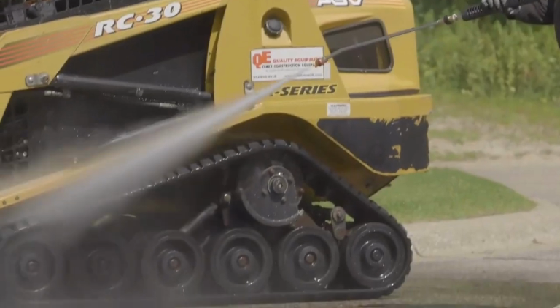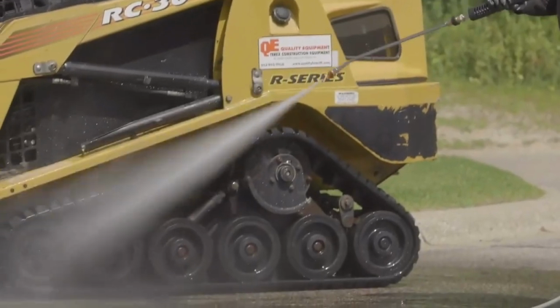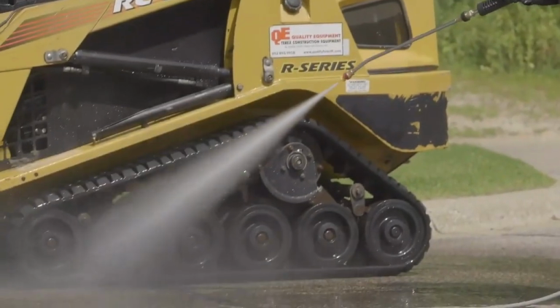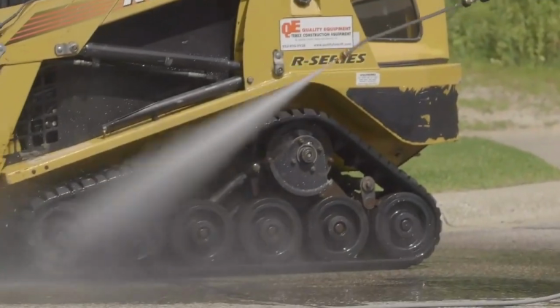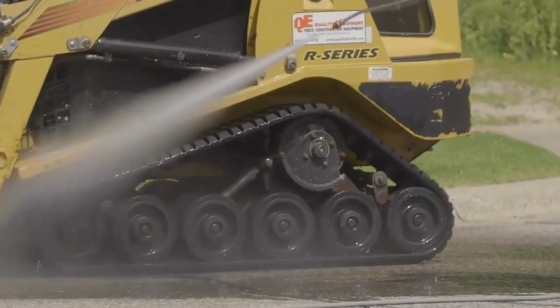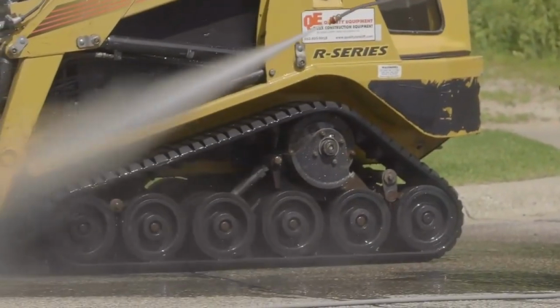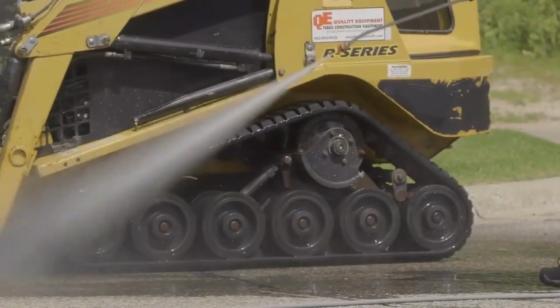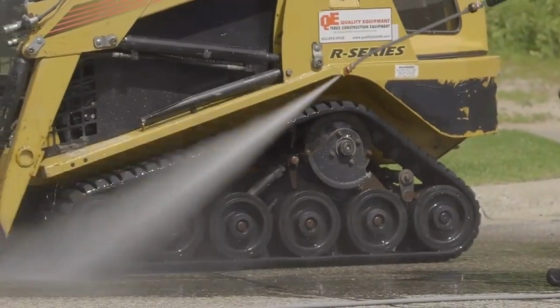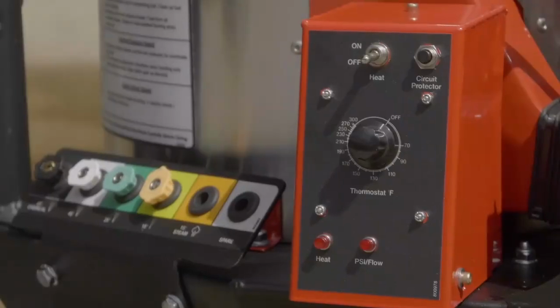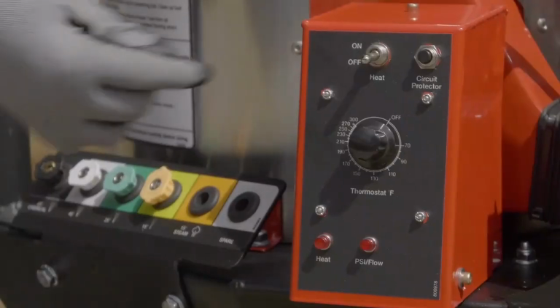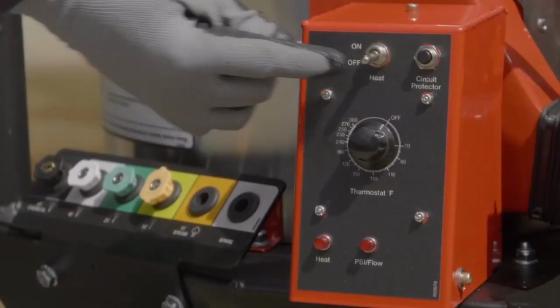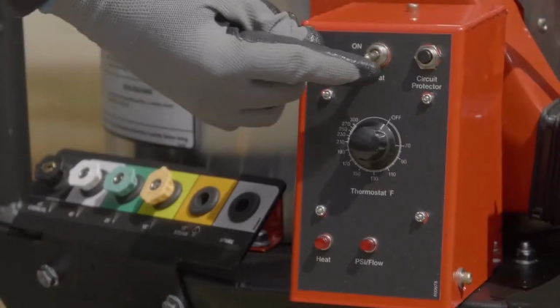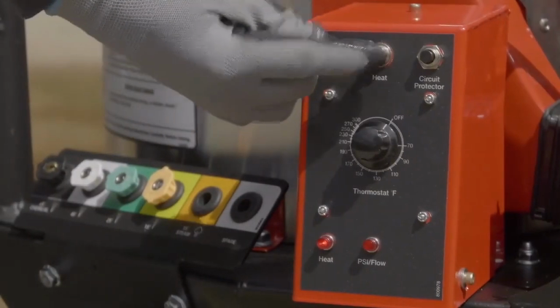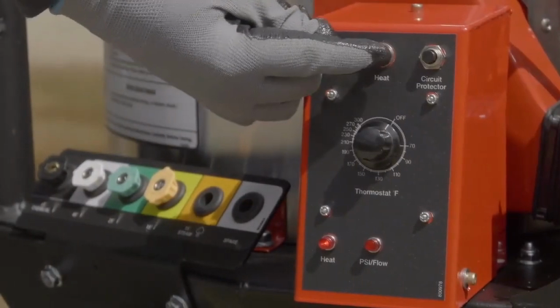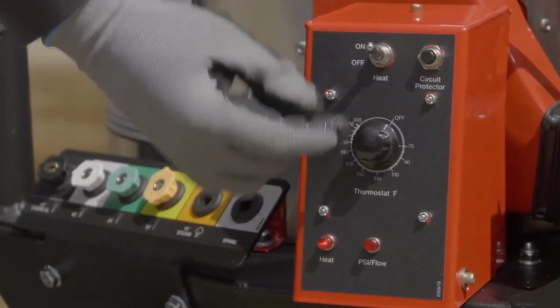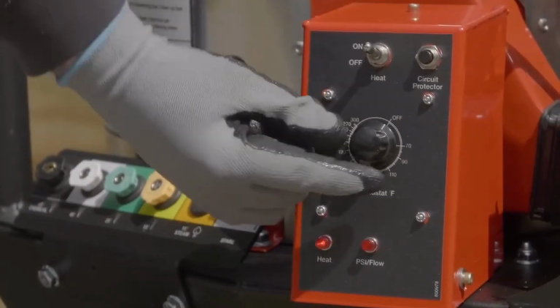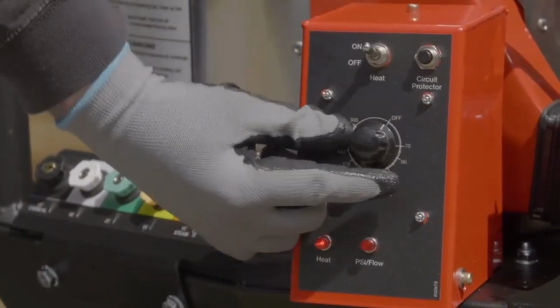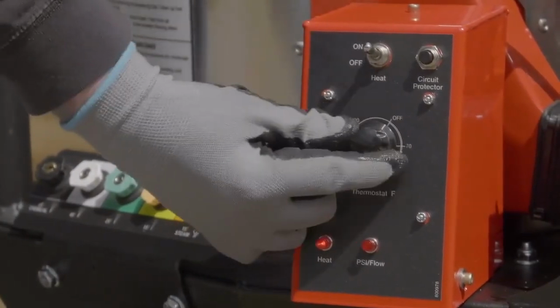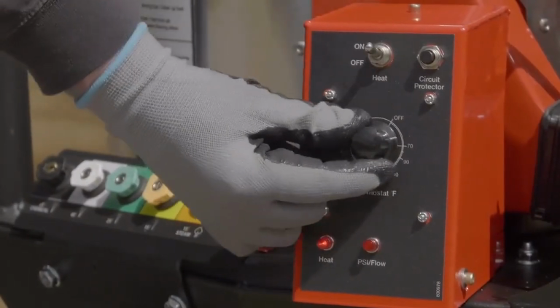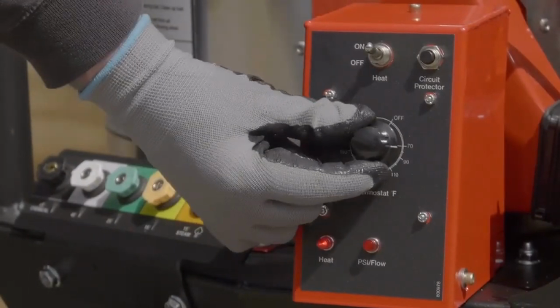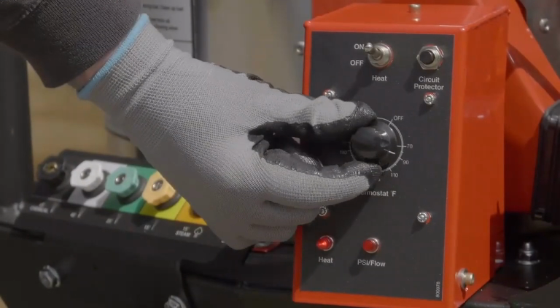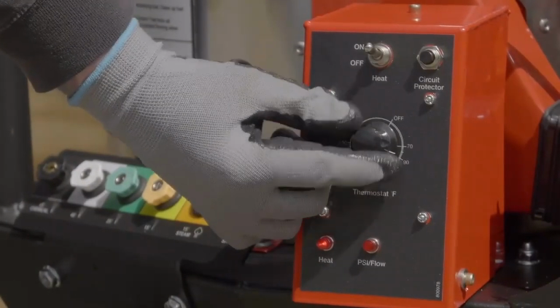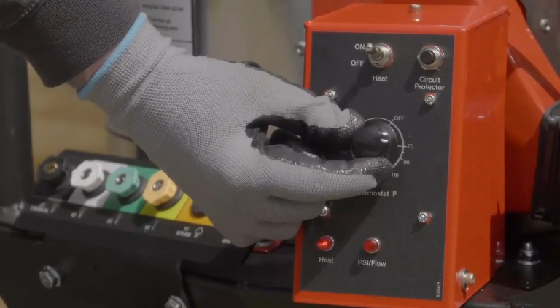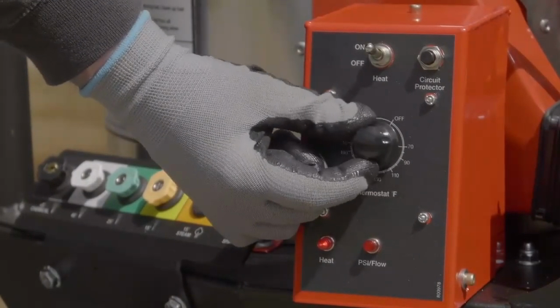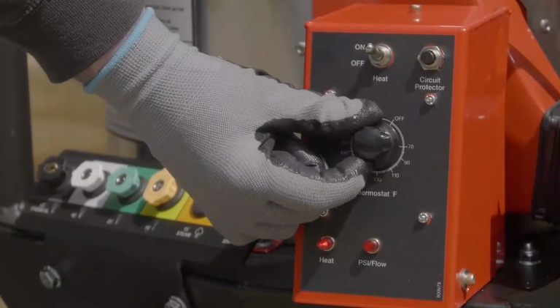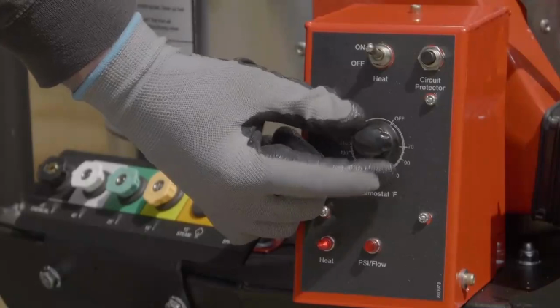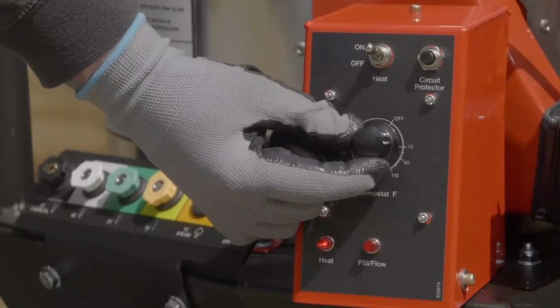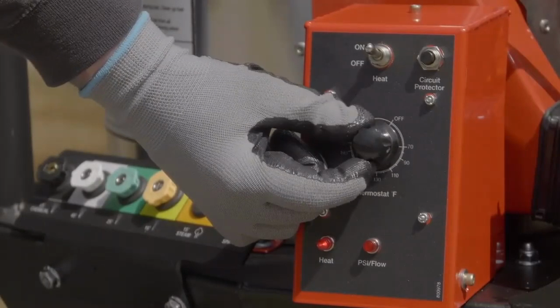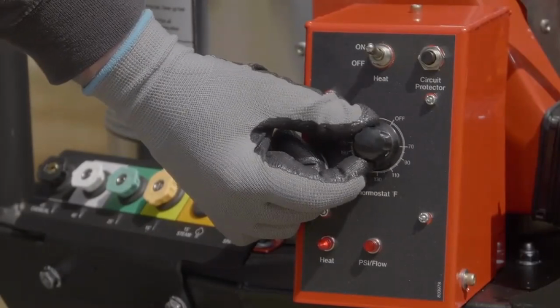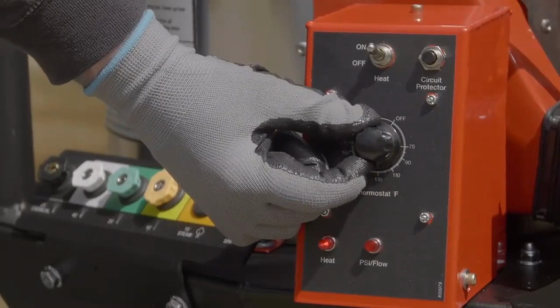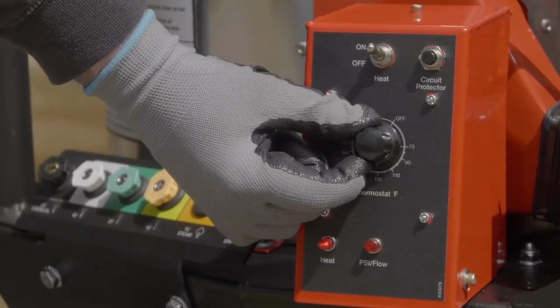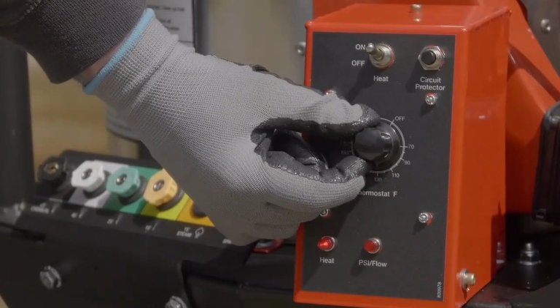Get extremely accurate temperature regulation and increased fuel efficiency with the adjustable digital thermostat.